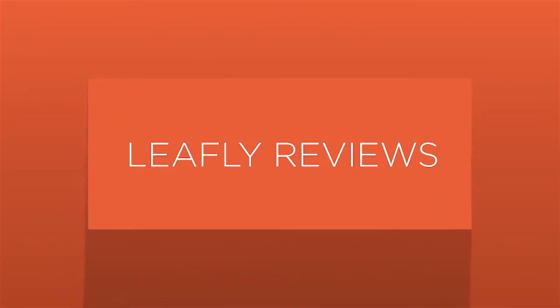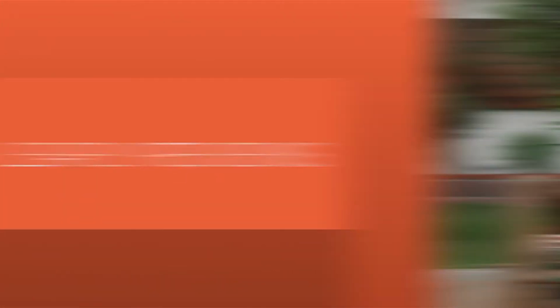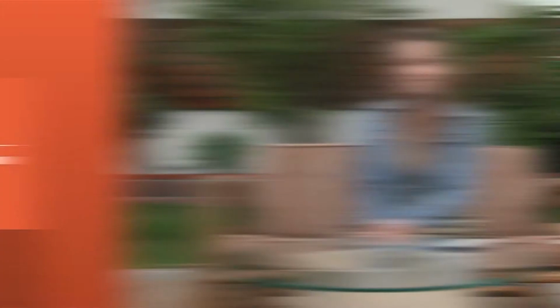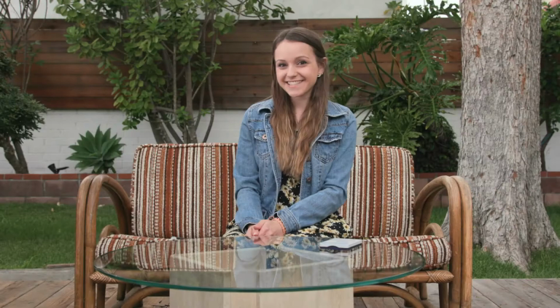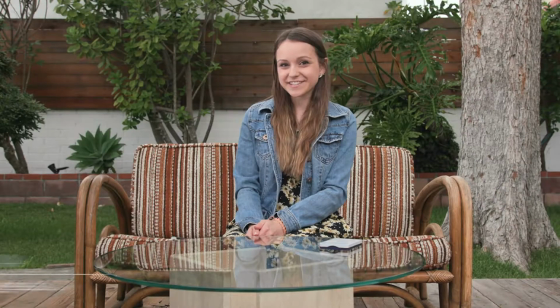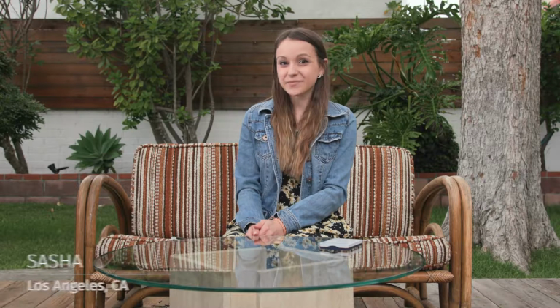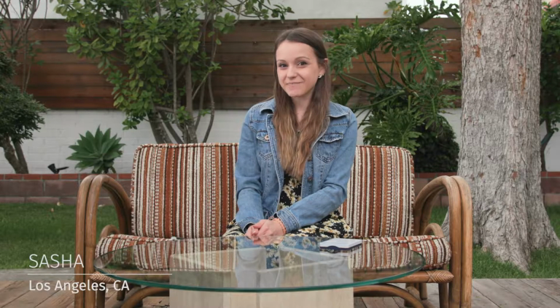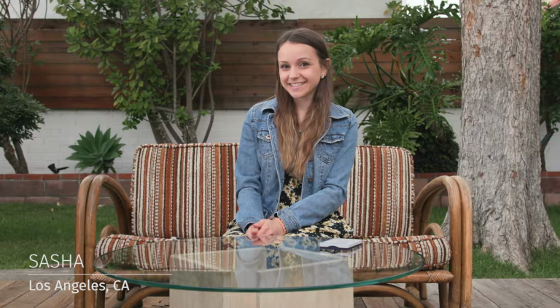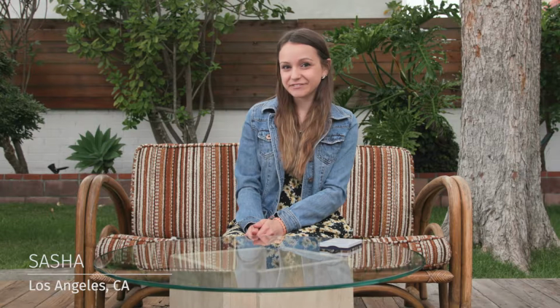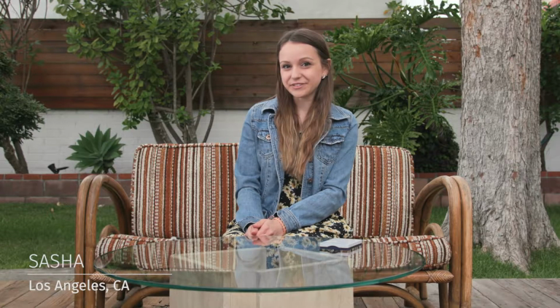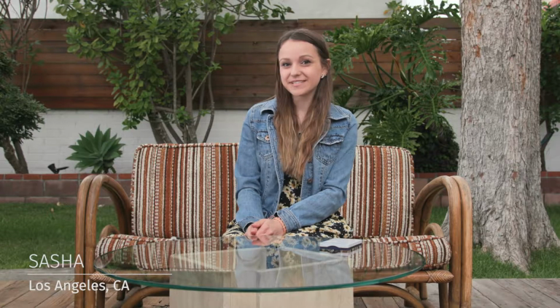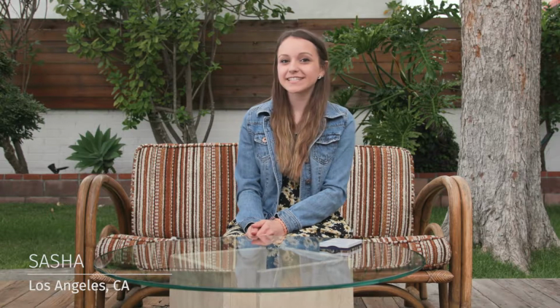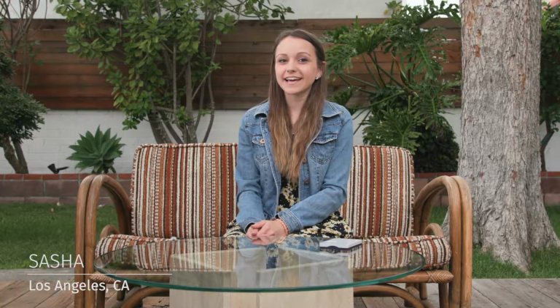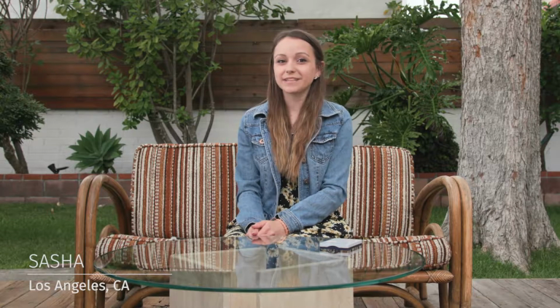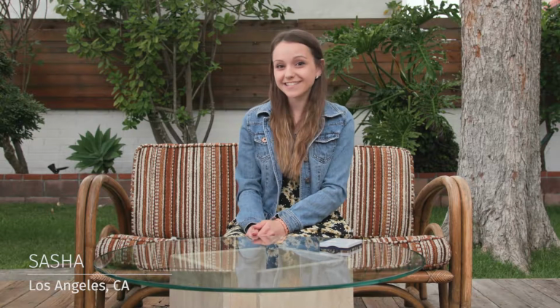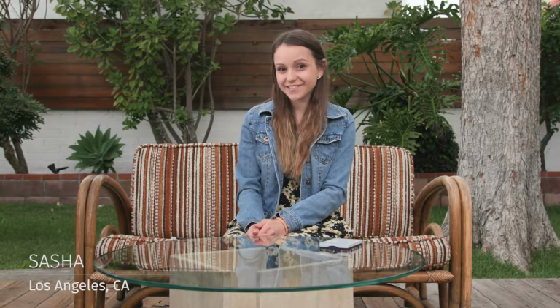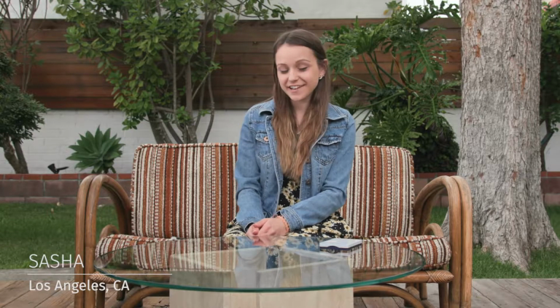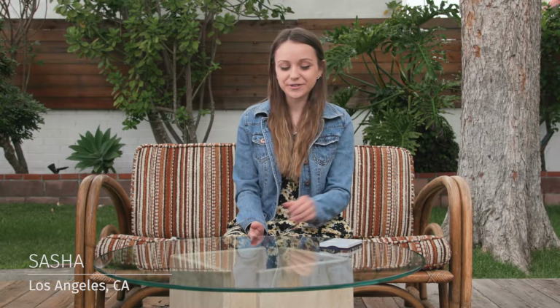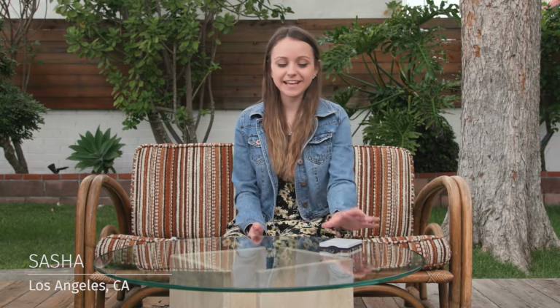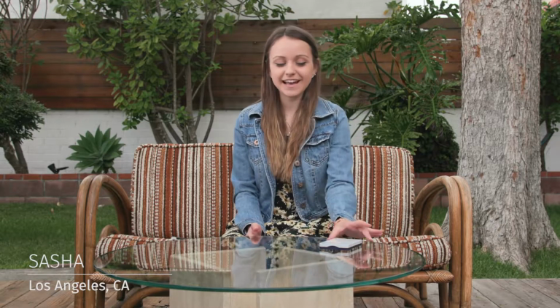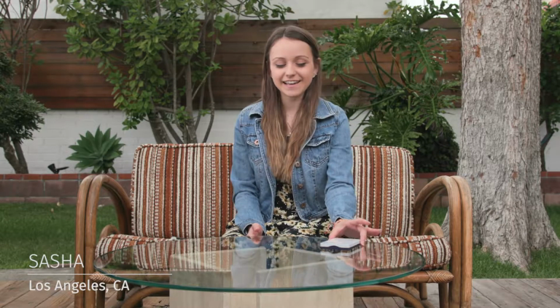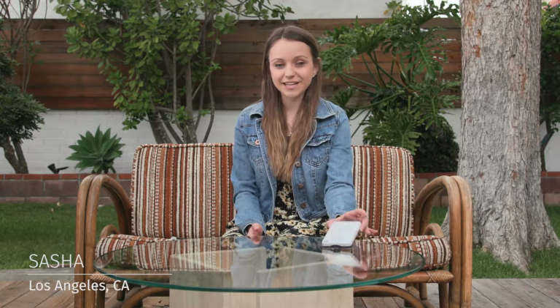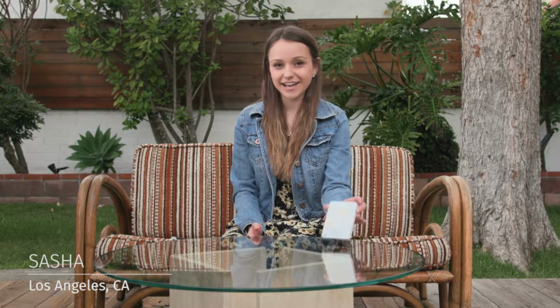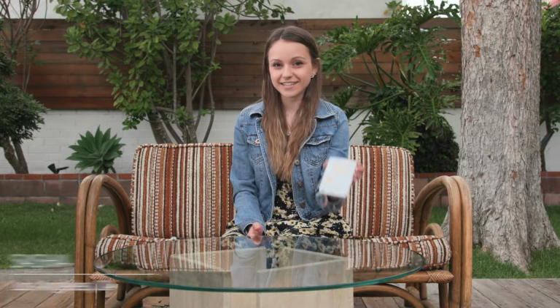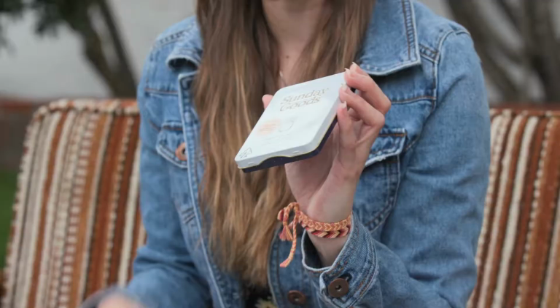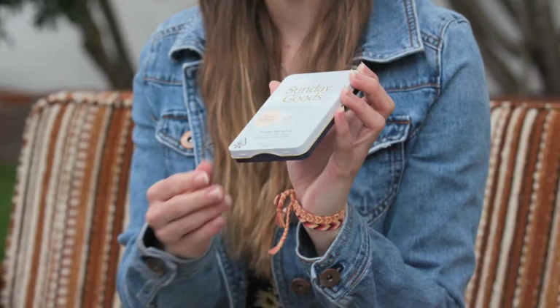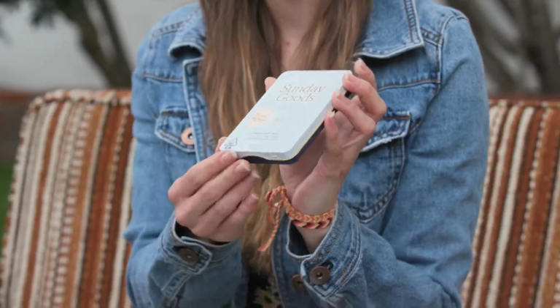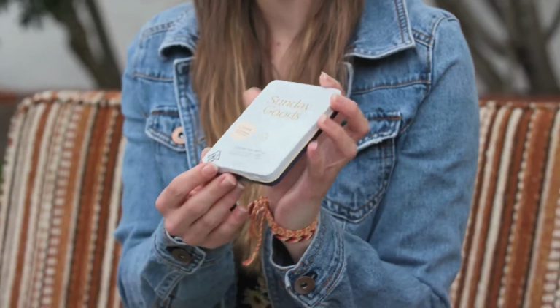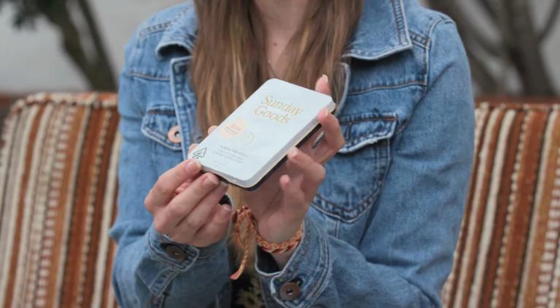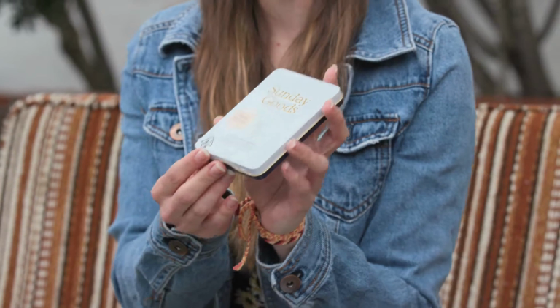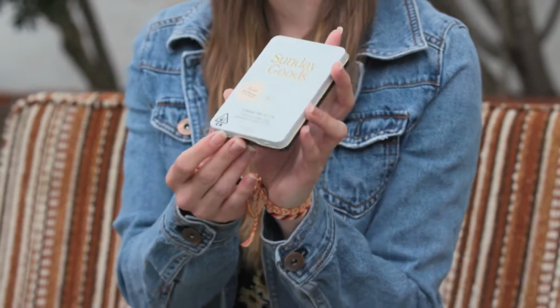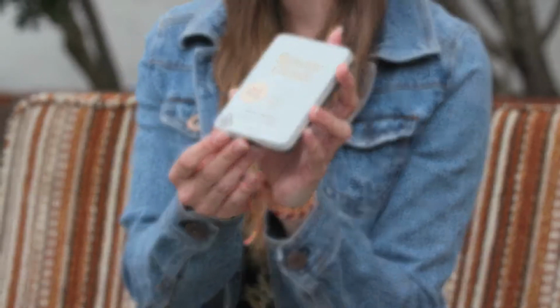Hey everyone, it's Sasha. Welcome back to Leafly Reviews. Today I'm in Los Angeles, California, and I am checking out the Sunday Goods Sunday Pre-Rolls.